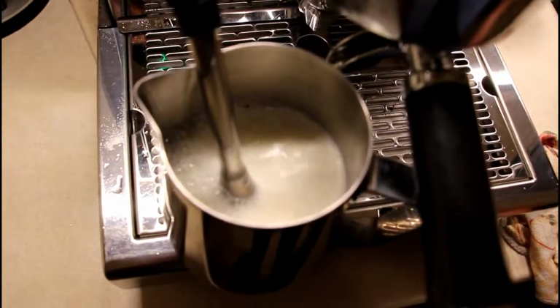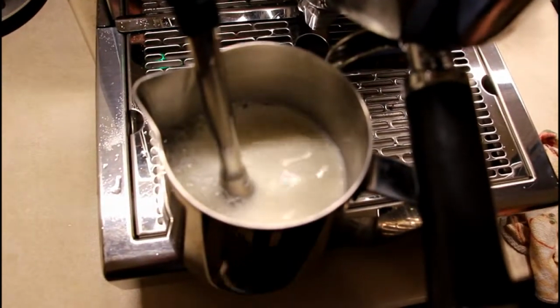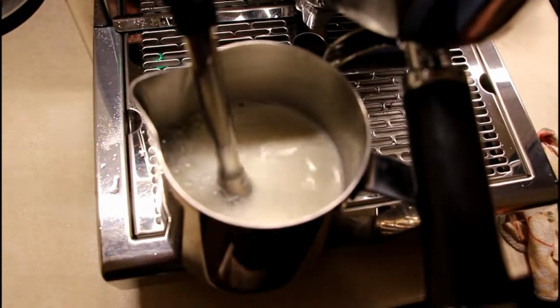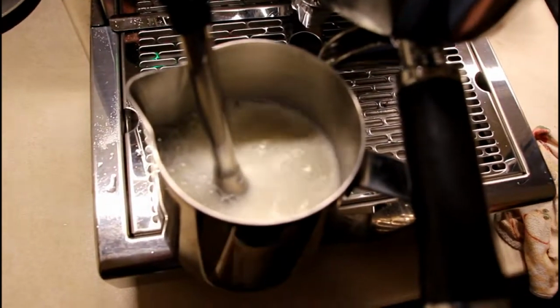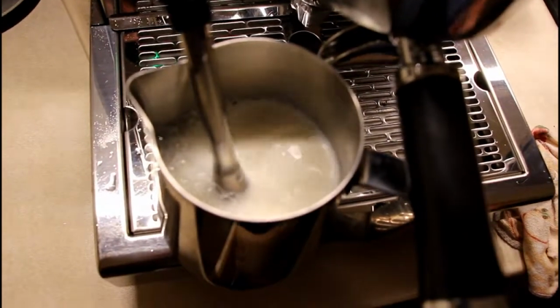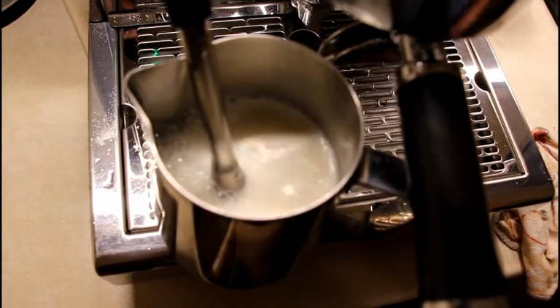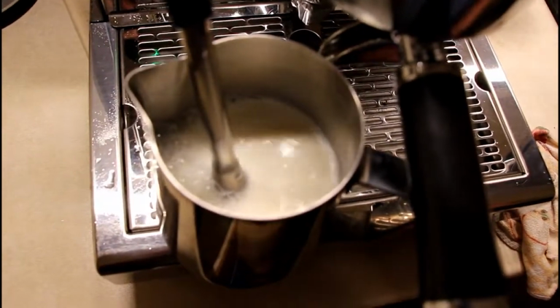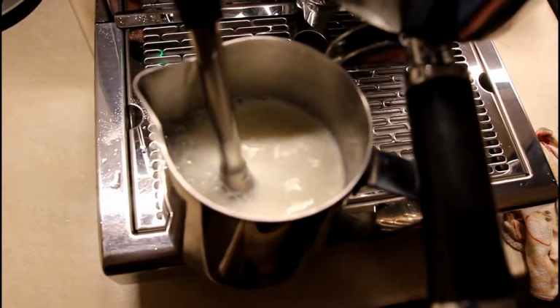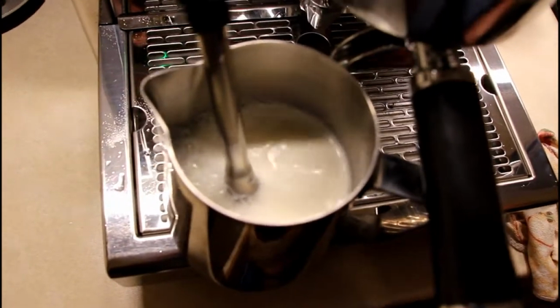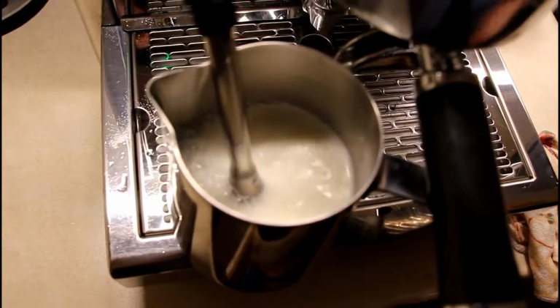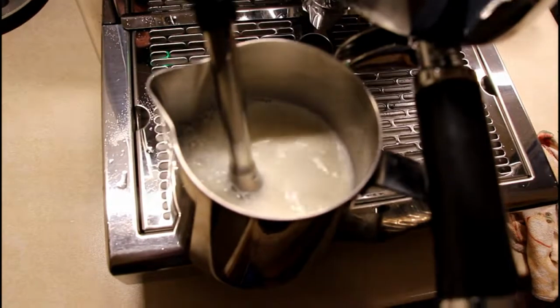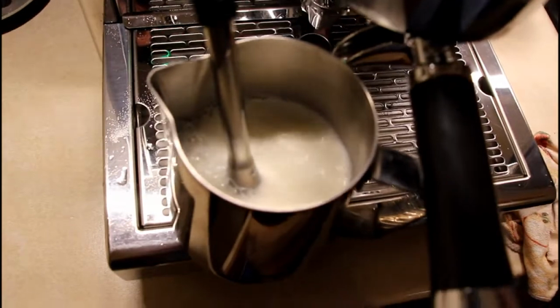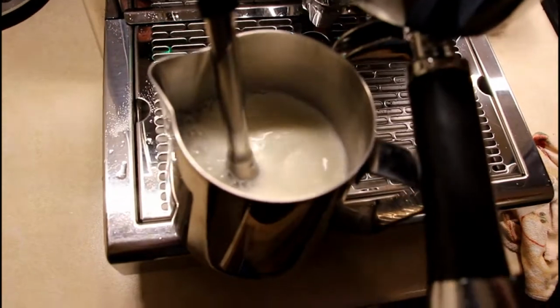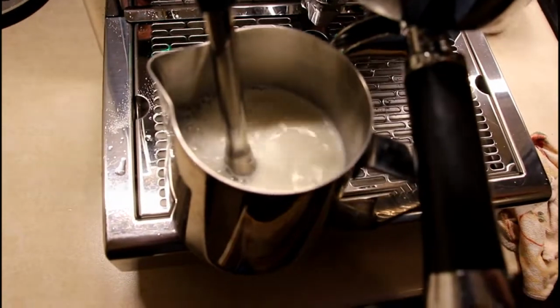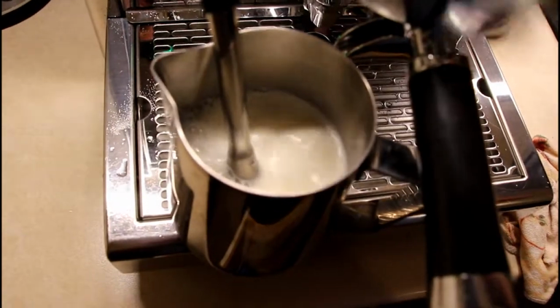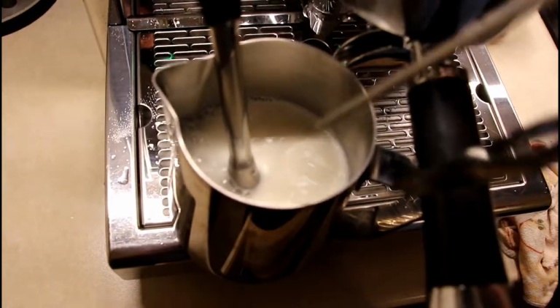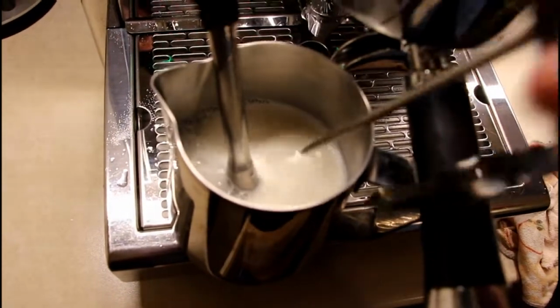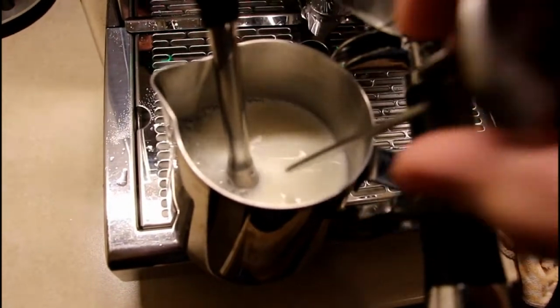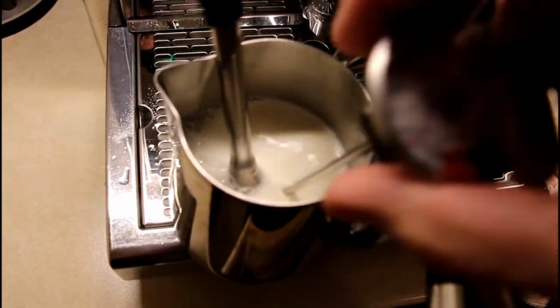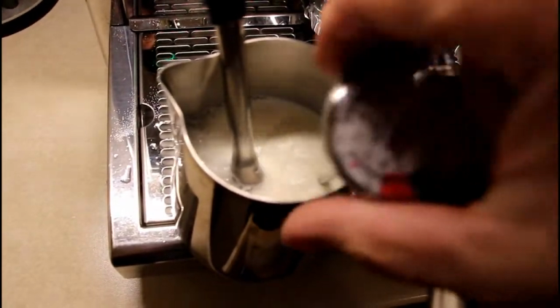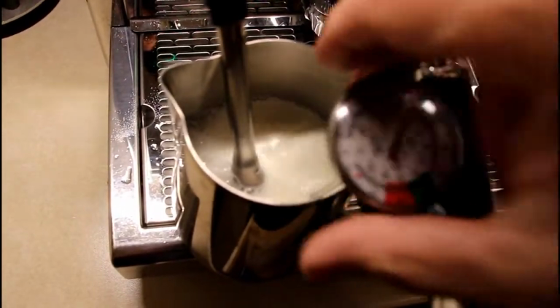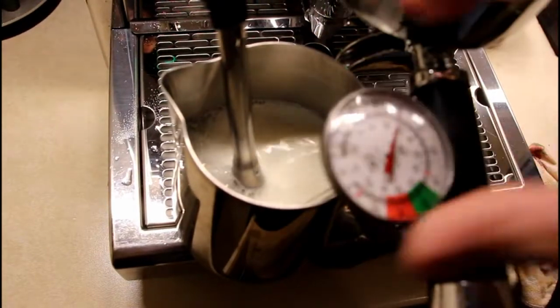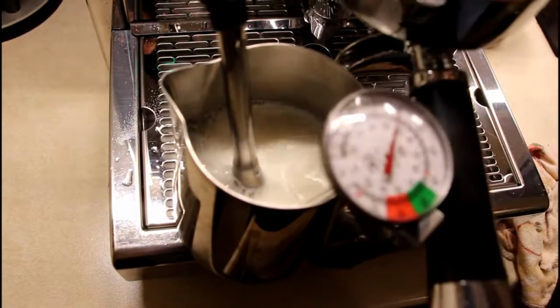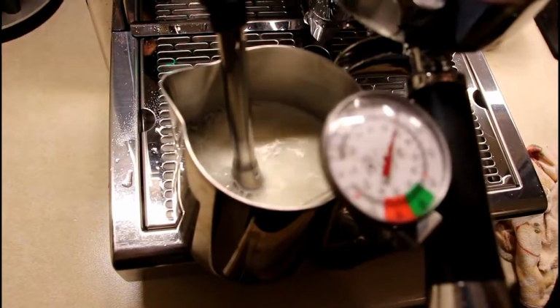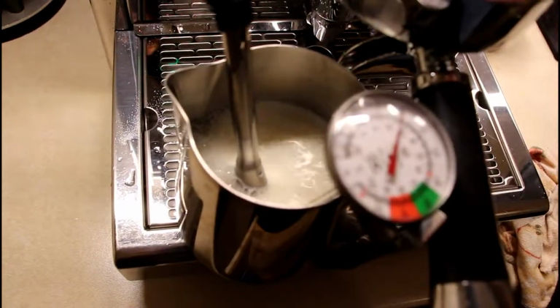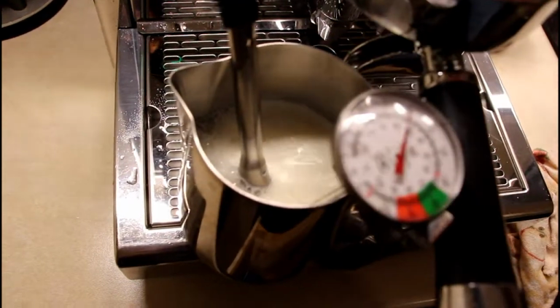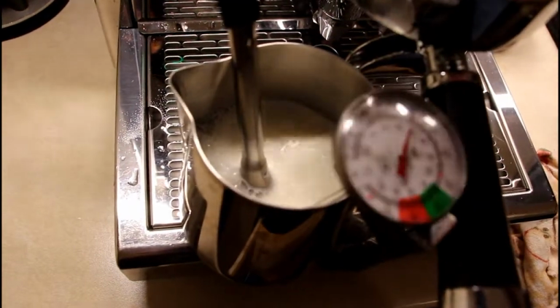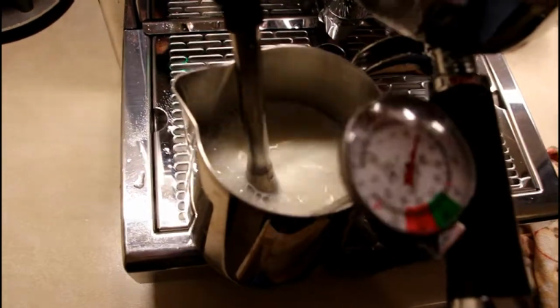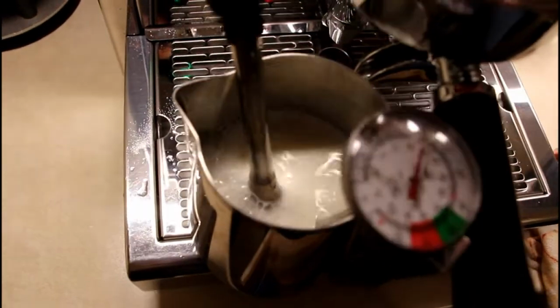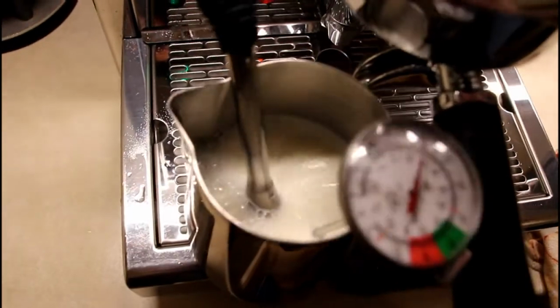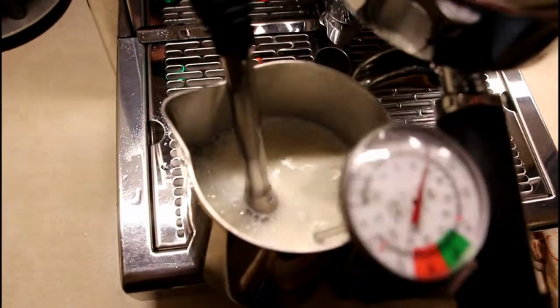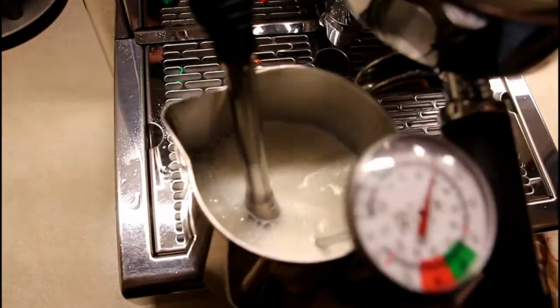So, let's go — testing the steam wand now.